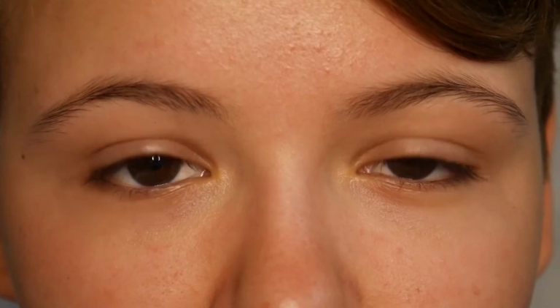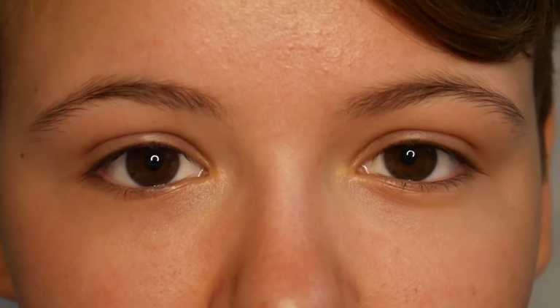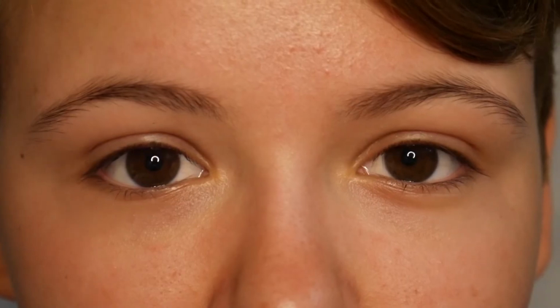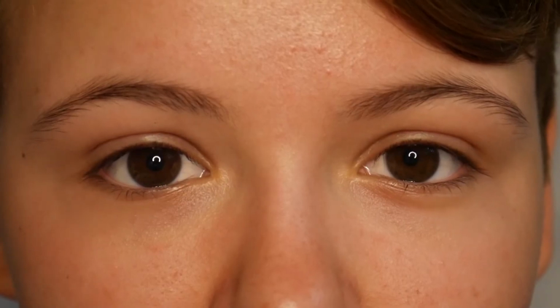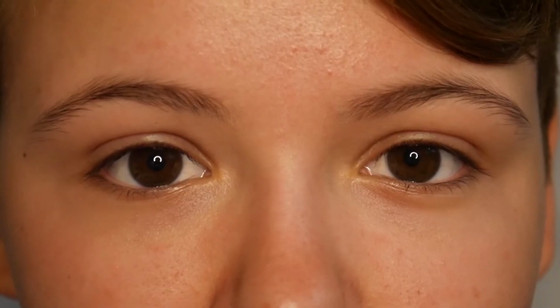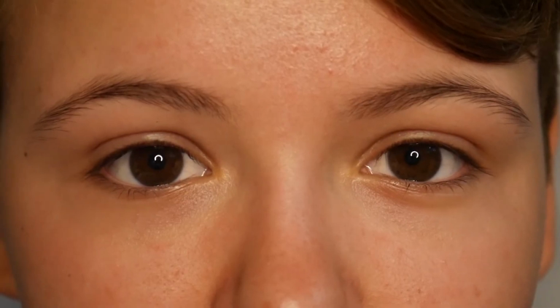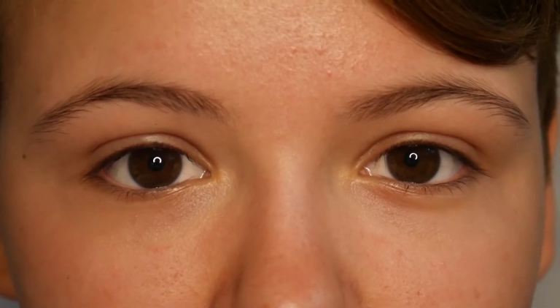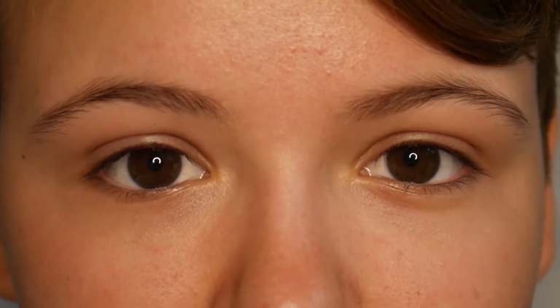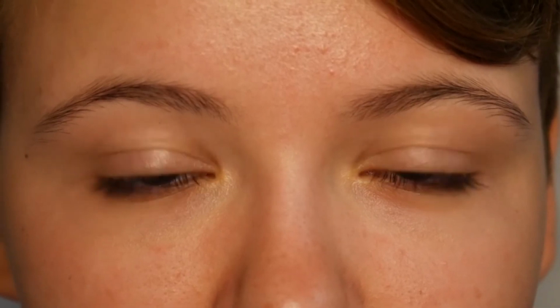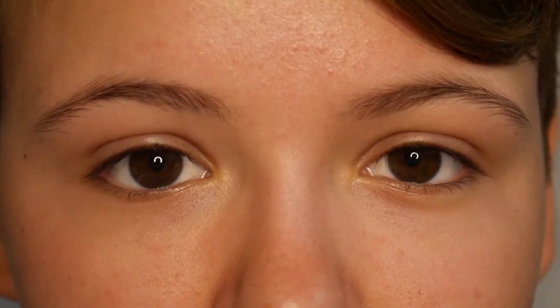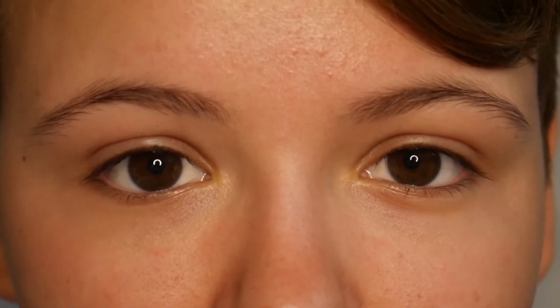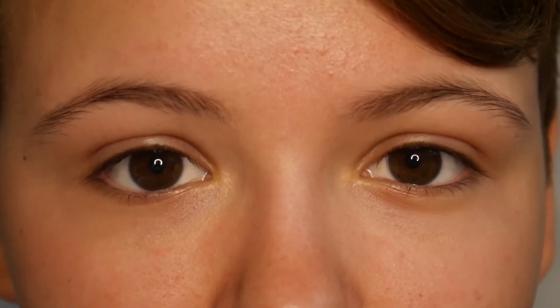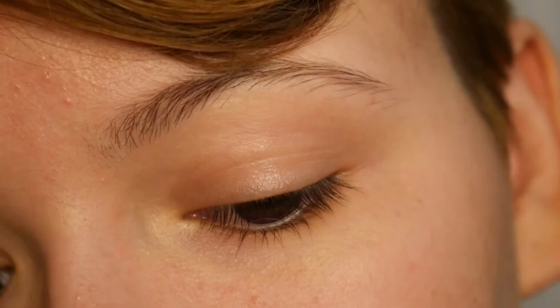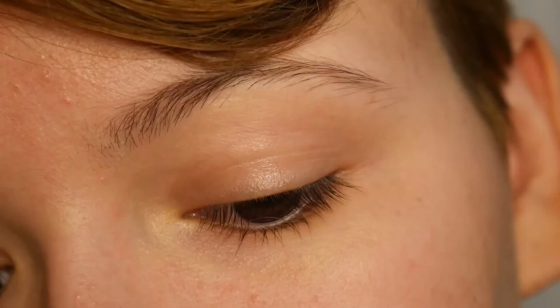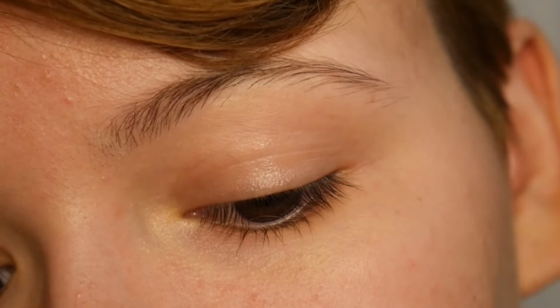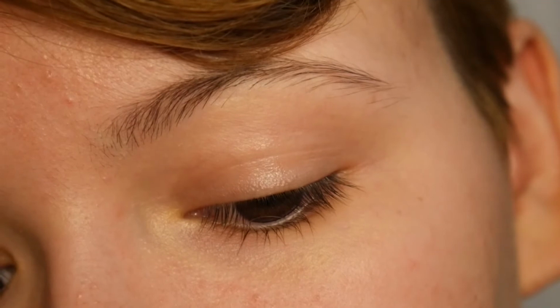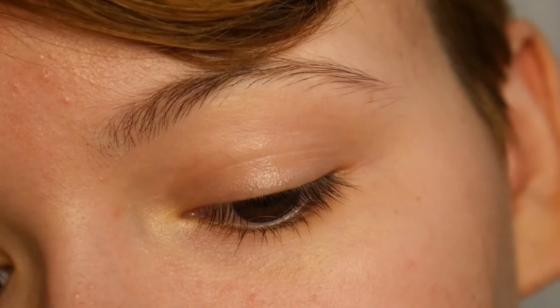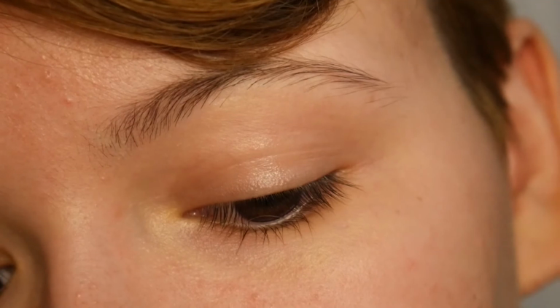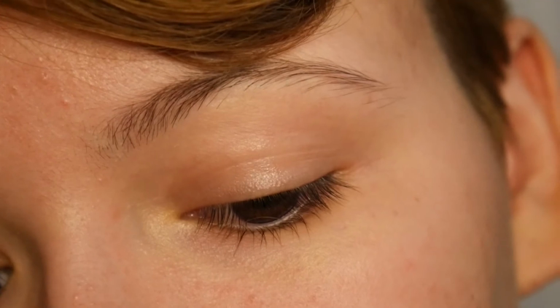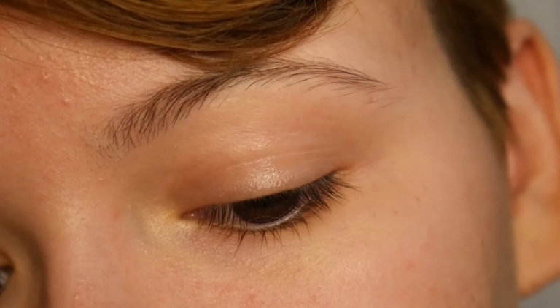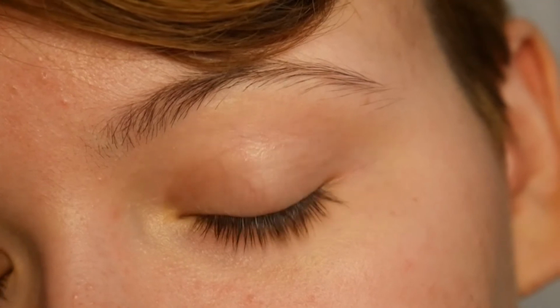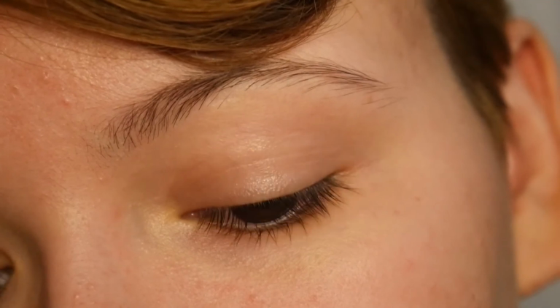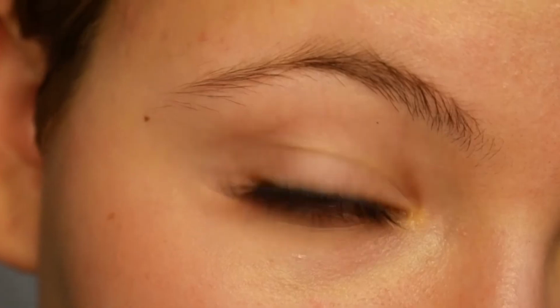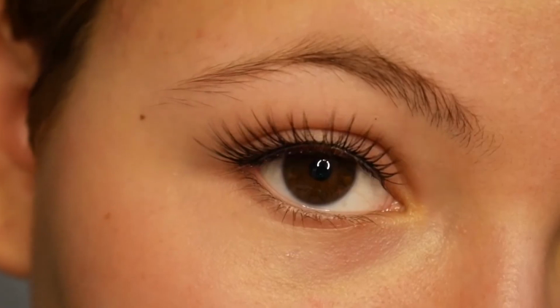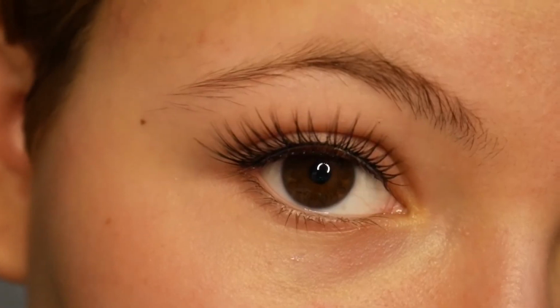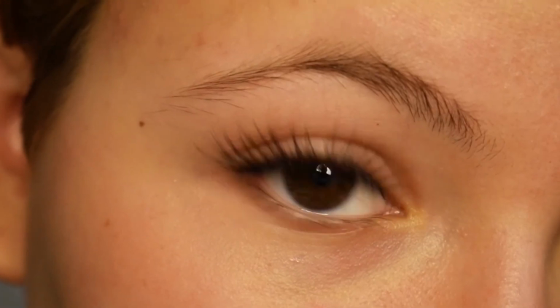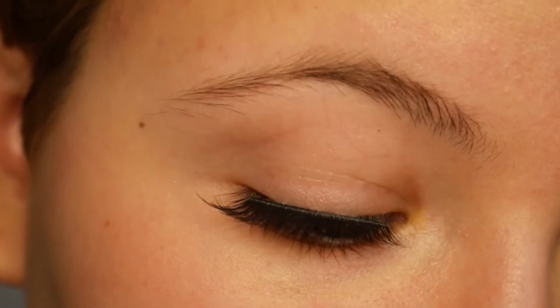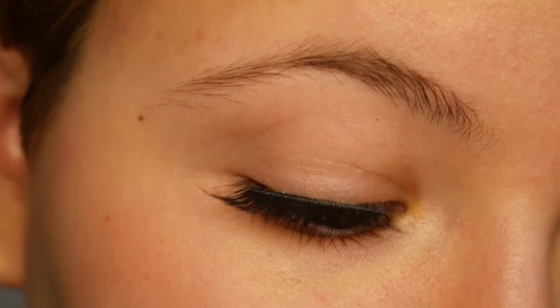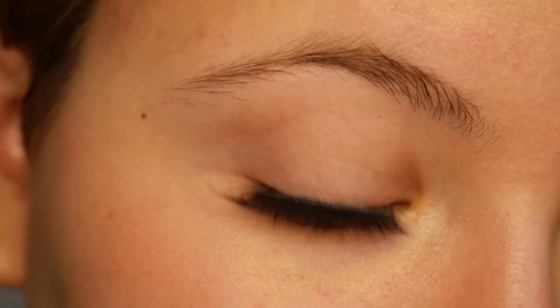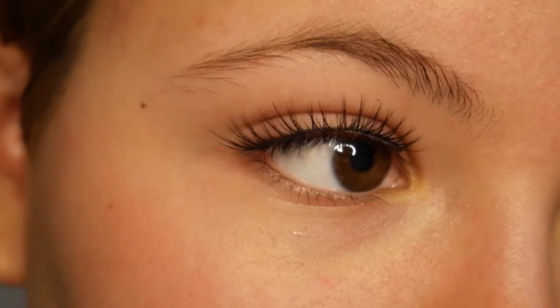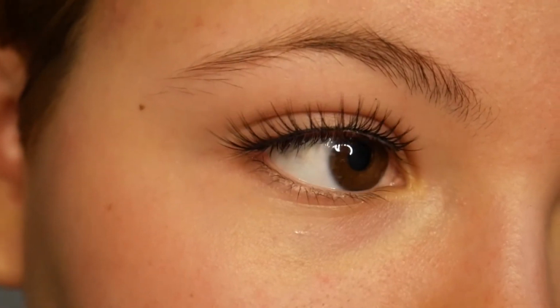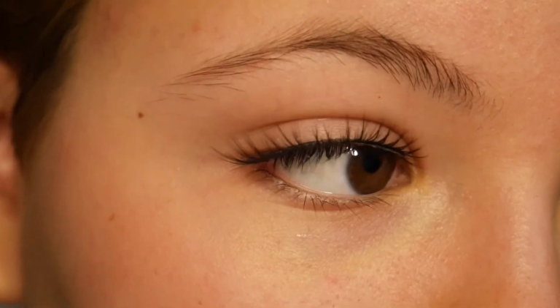Now I'm gonna put on the mascara and see if I can tell the difference. One side is just my regular lashes, and the other has false lashes, just to see what makes the biggest difference.